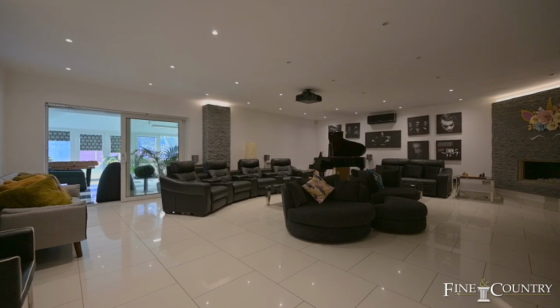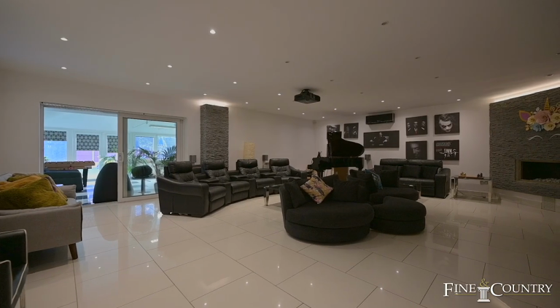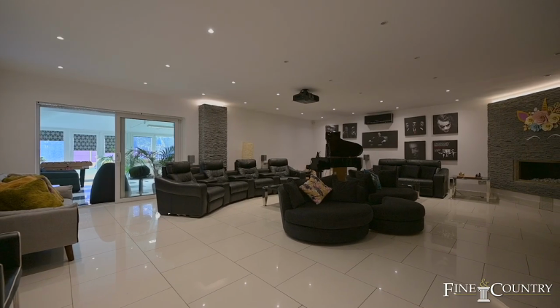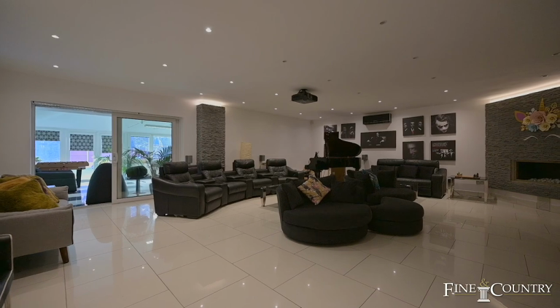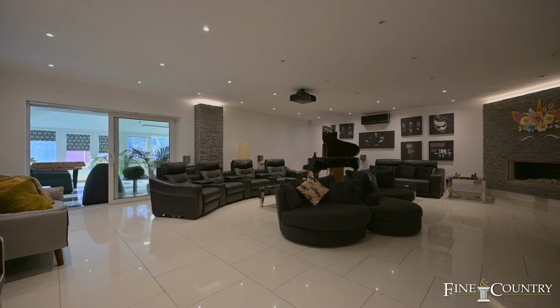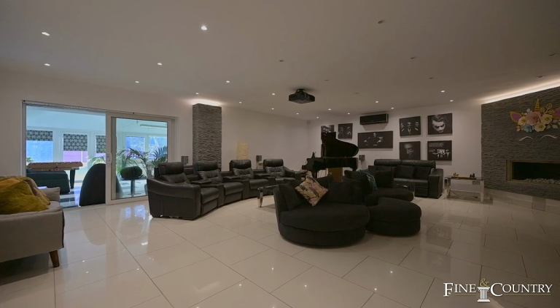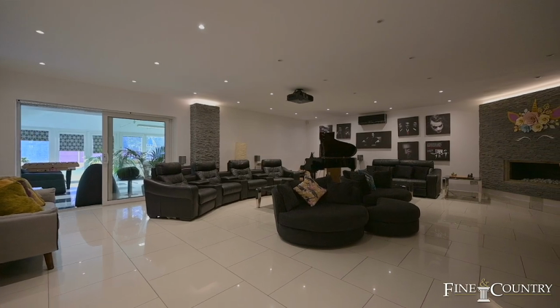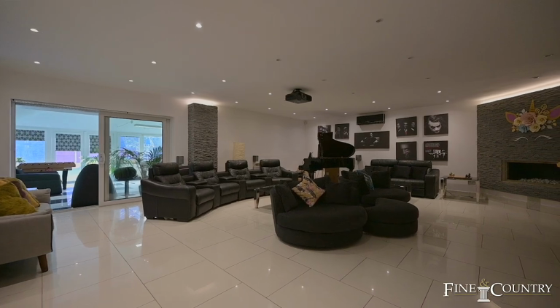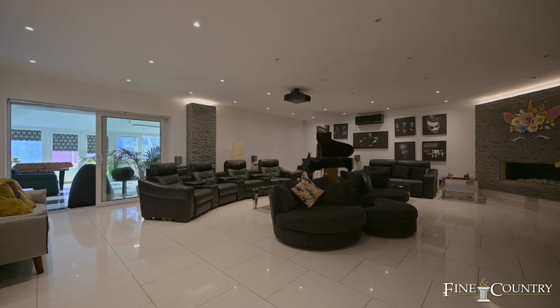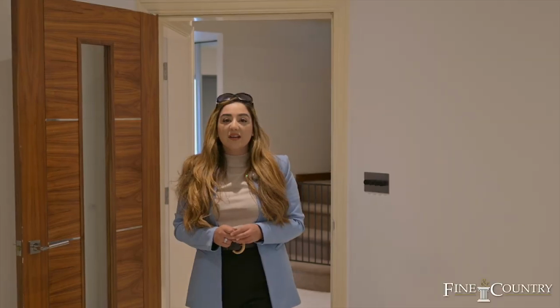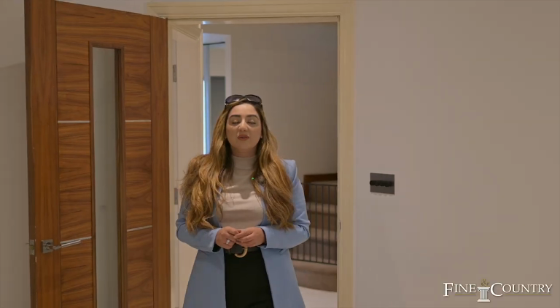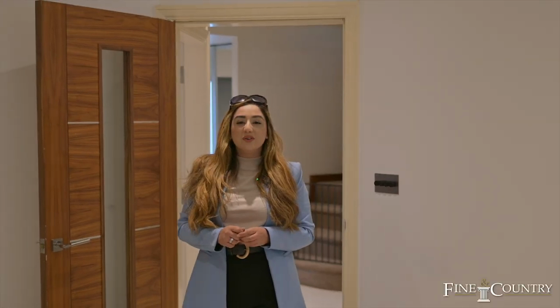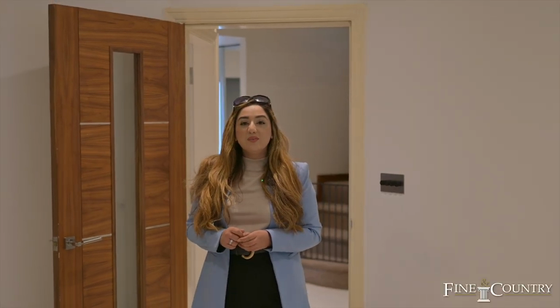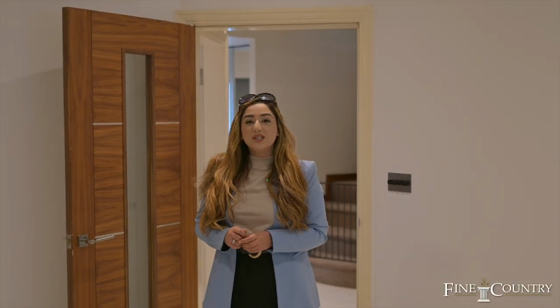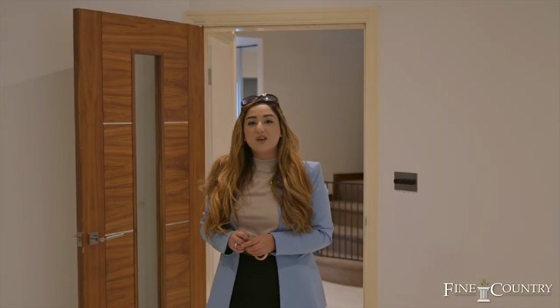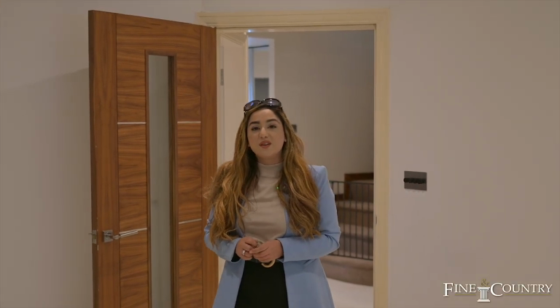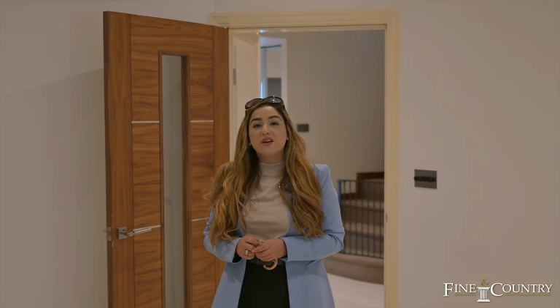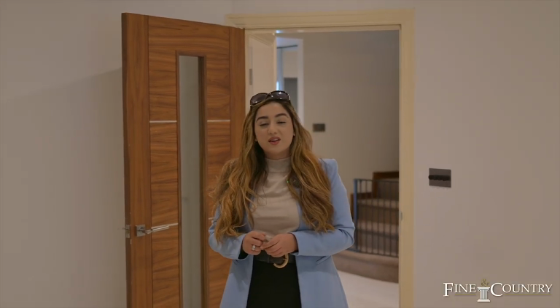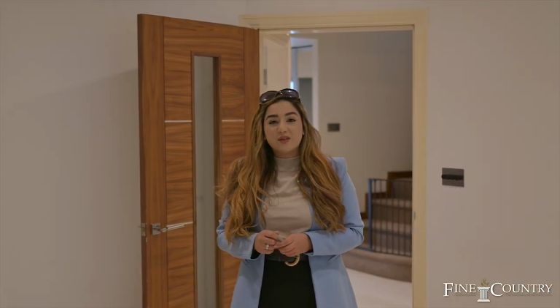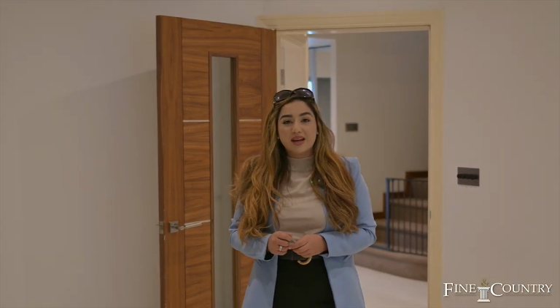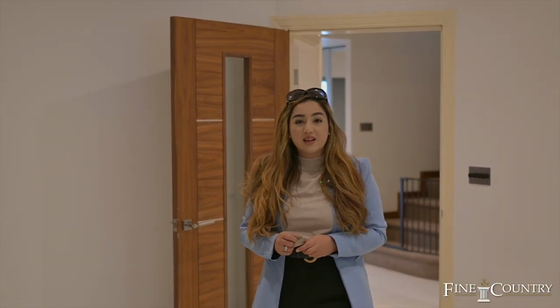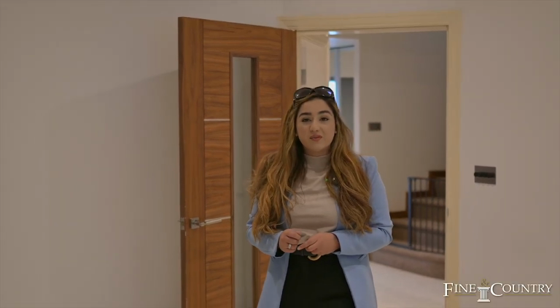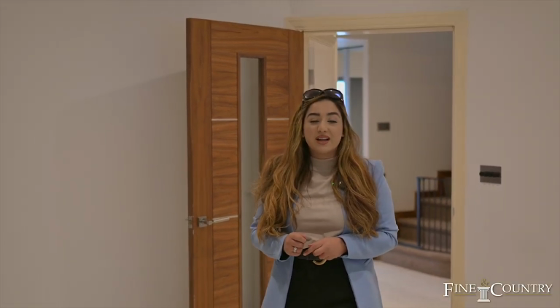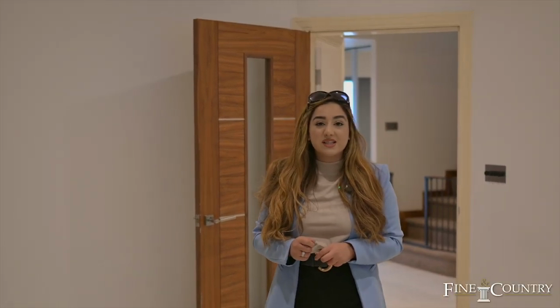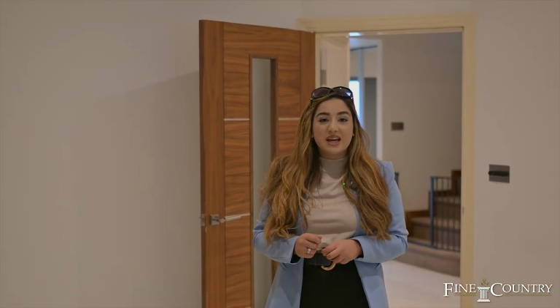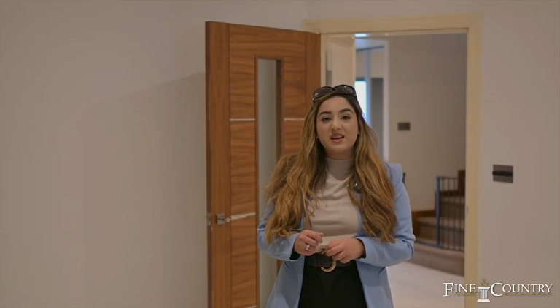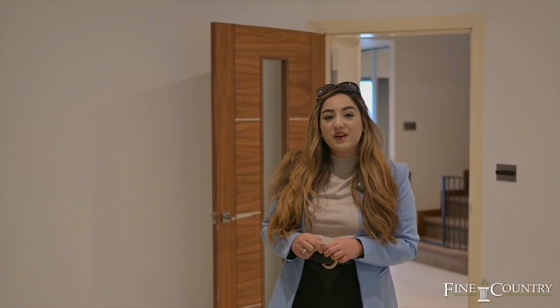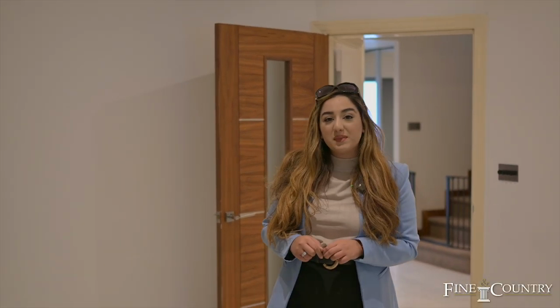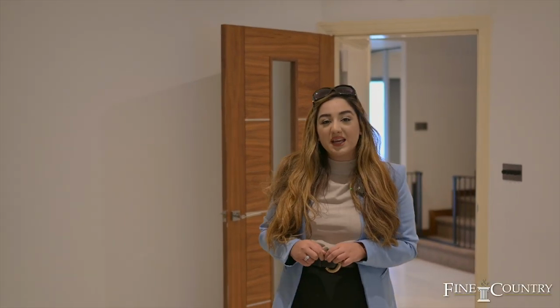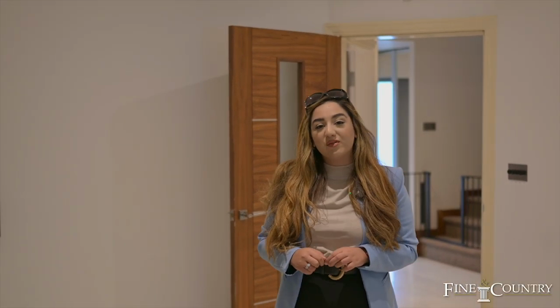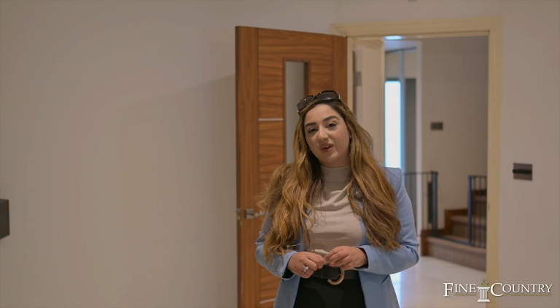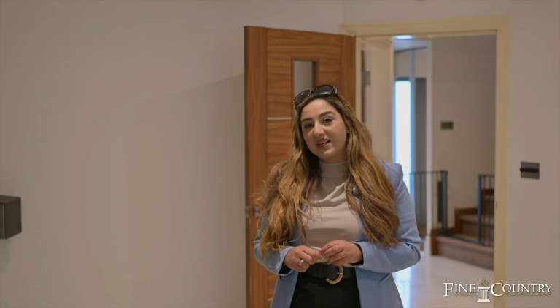You're now joining me in the cinema room which offers lots of space for entertaining family and friends.